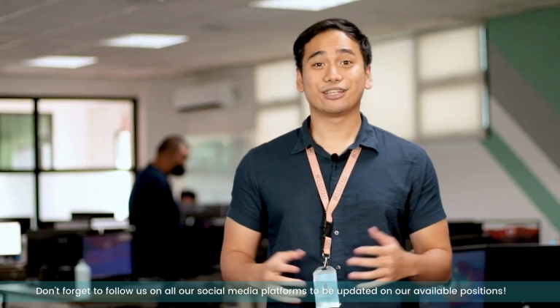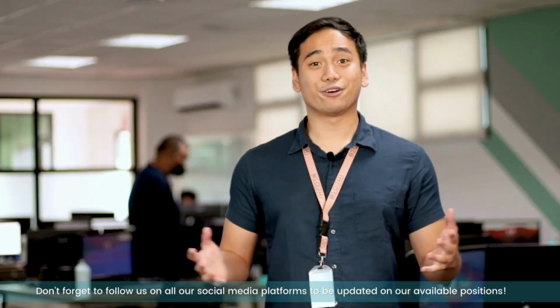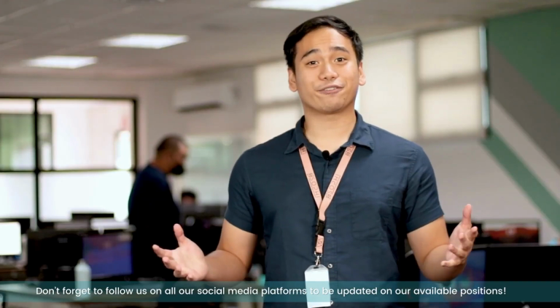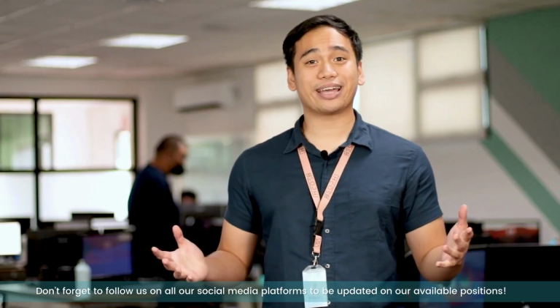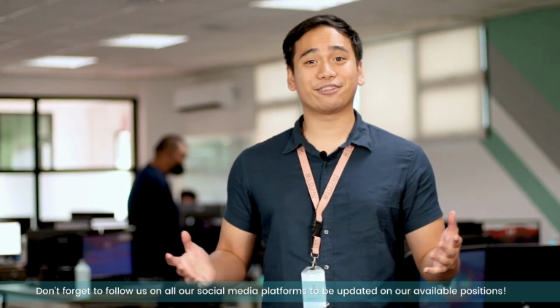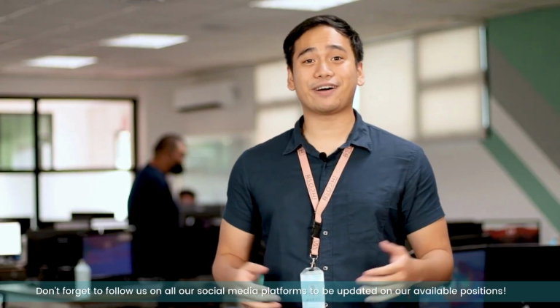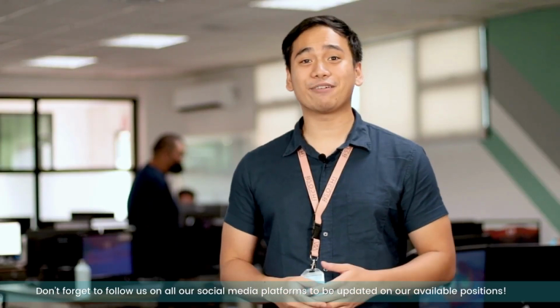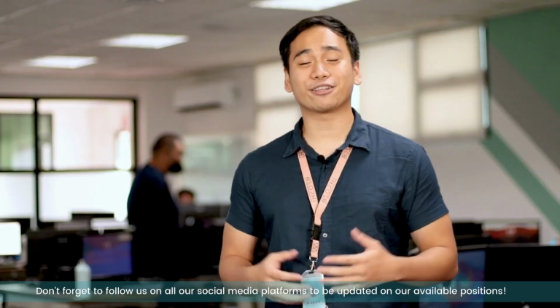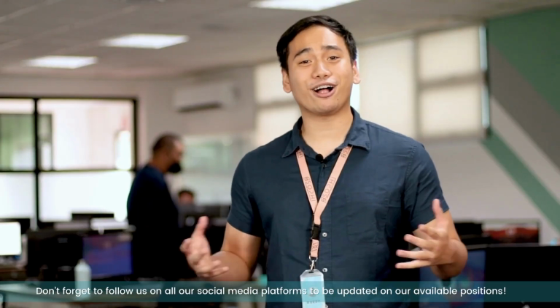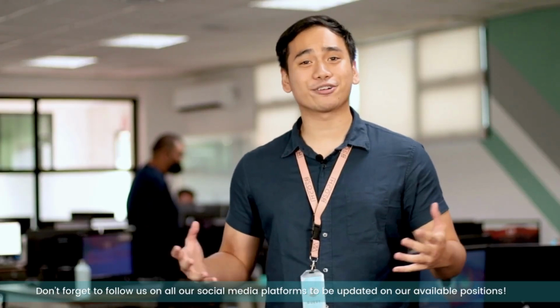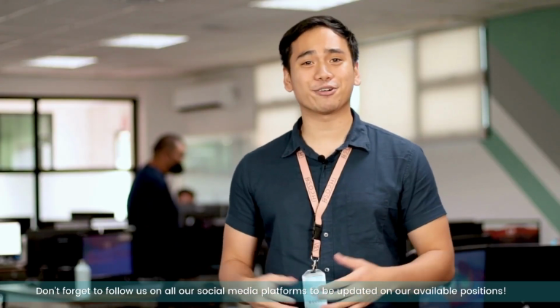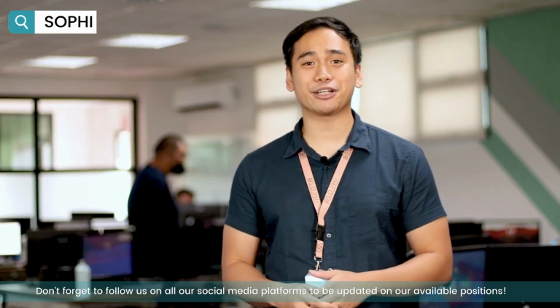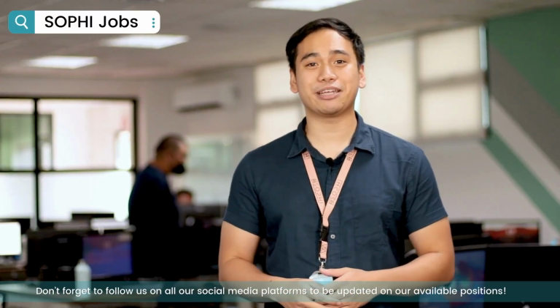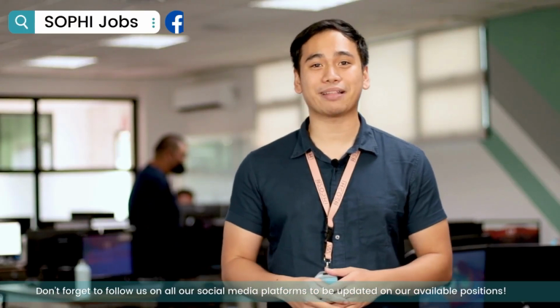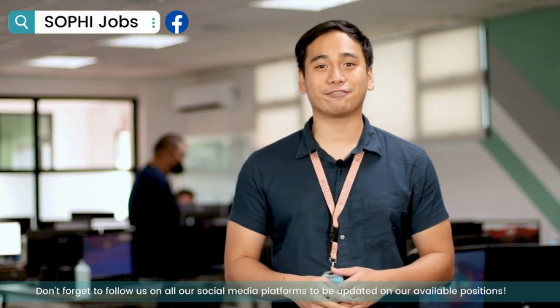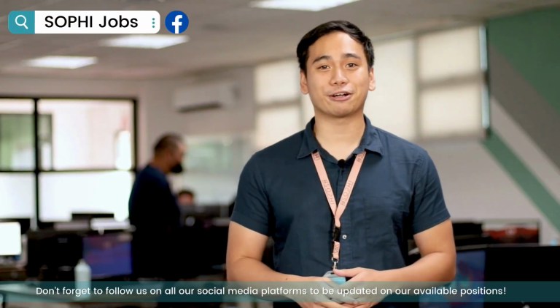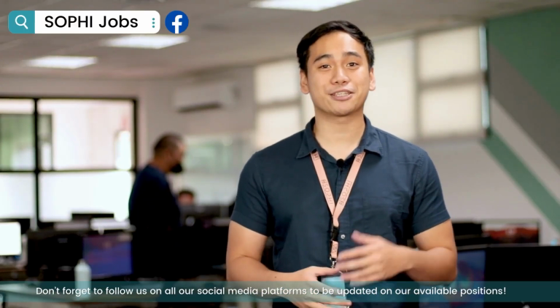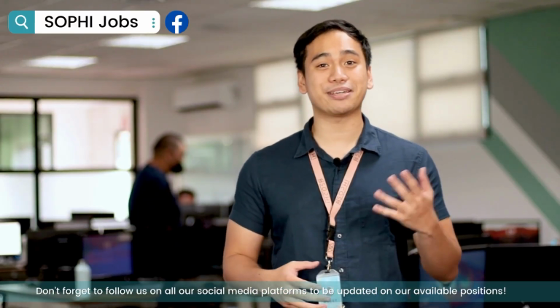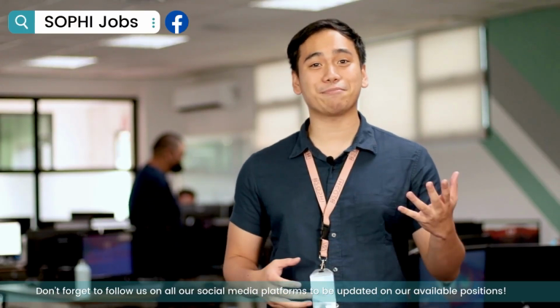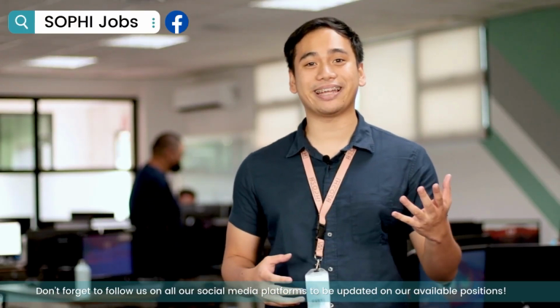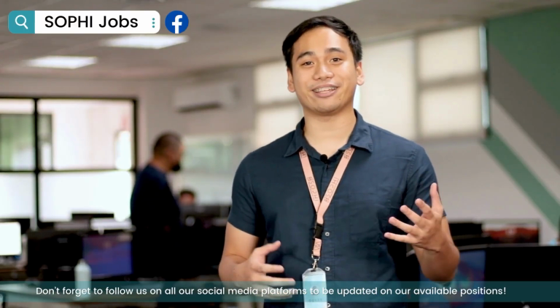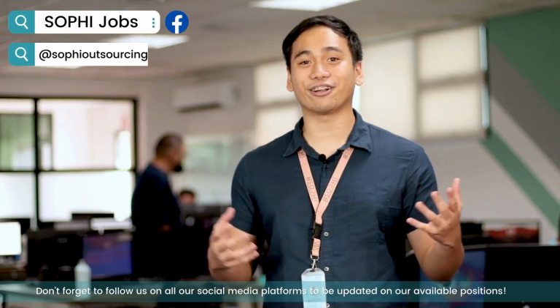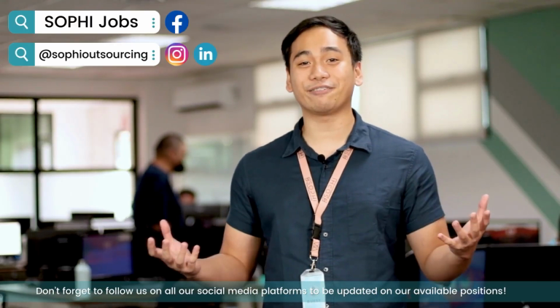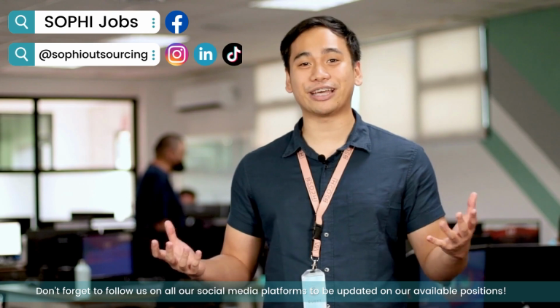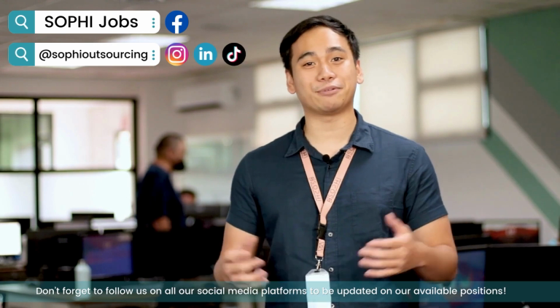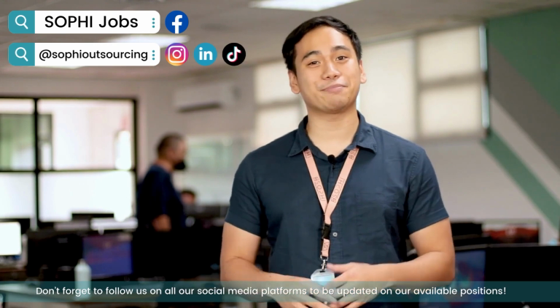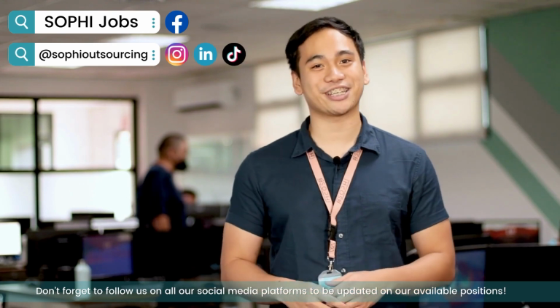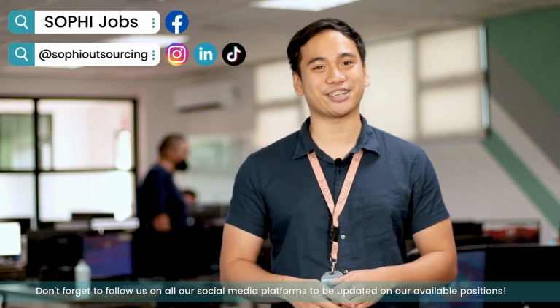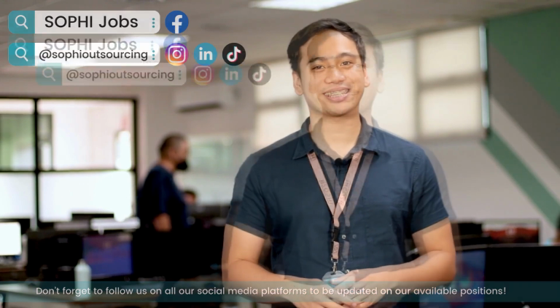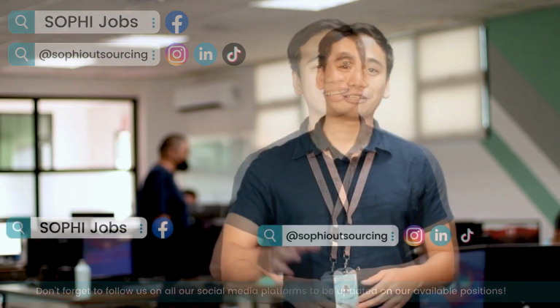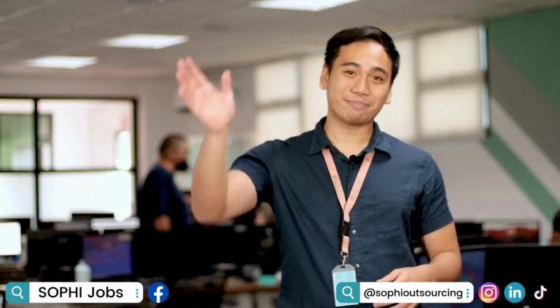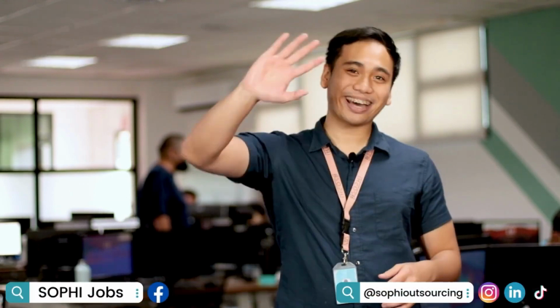Don't forget to follow us on all our social media platforms to be updated on our available positions. Bye!